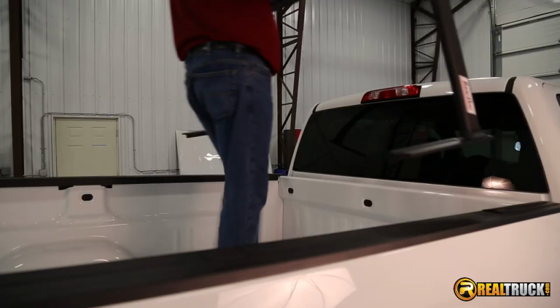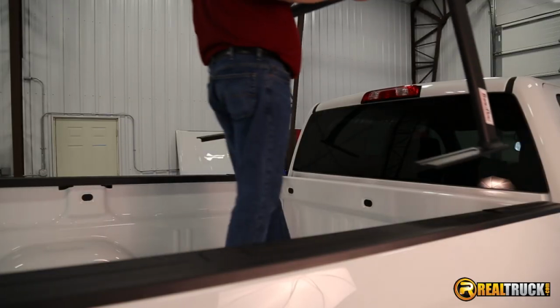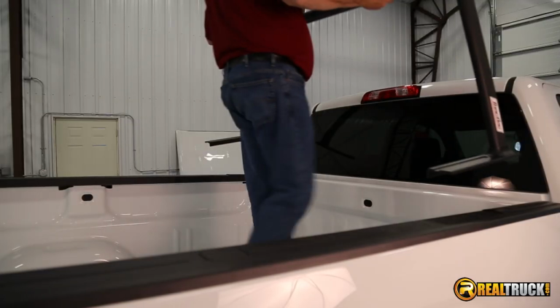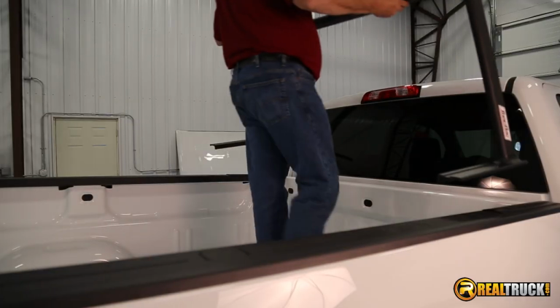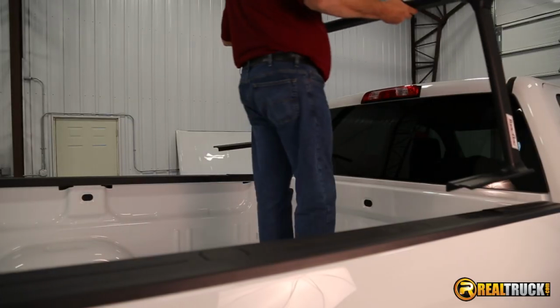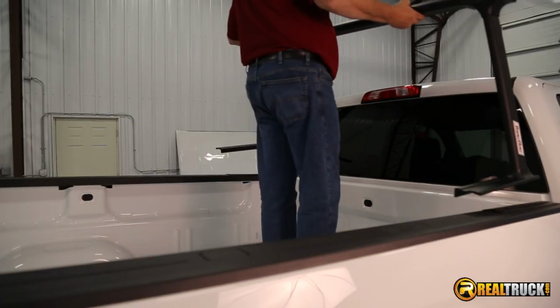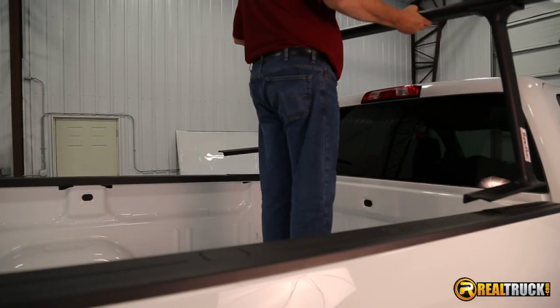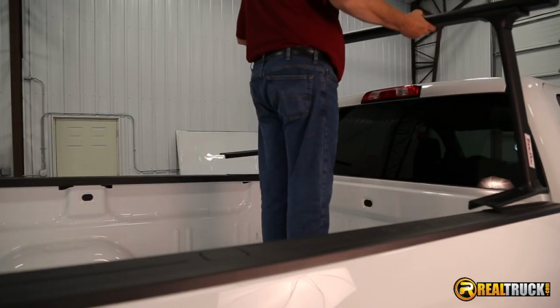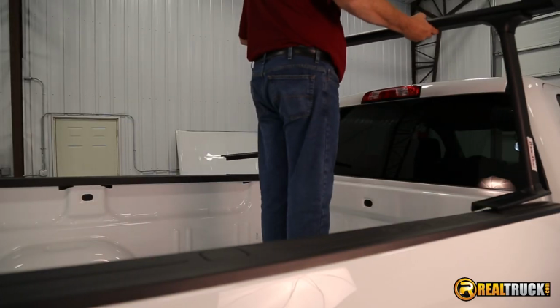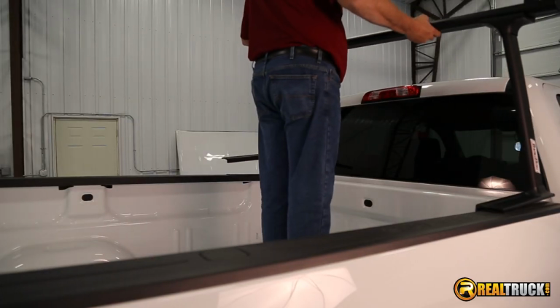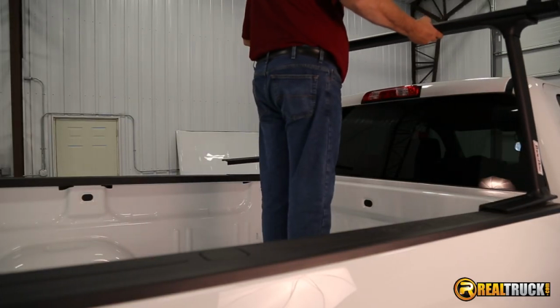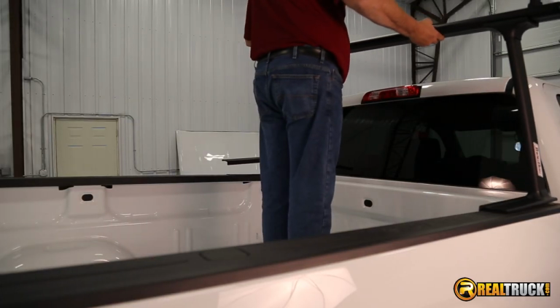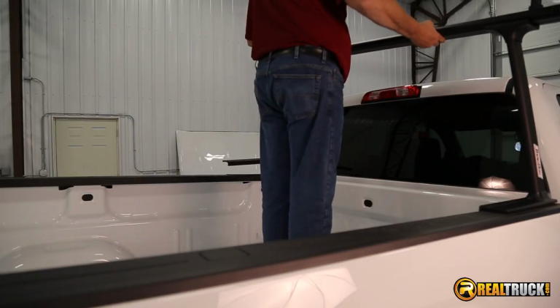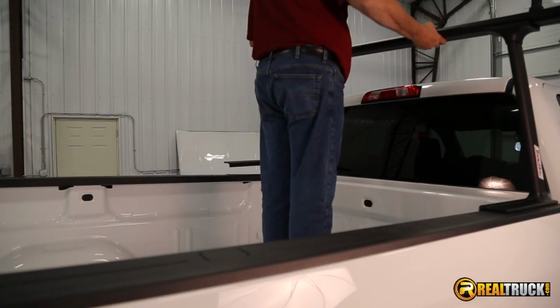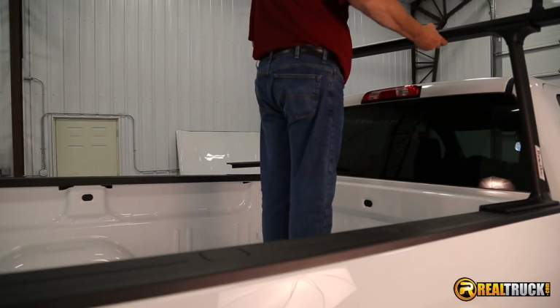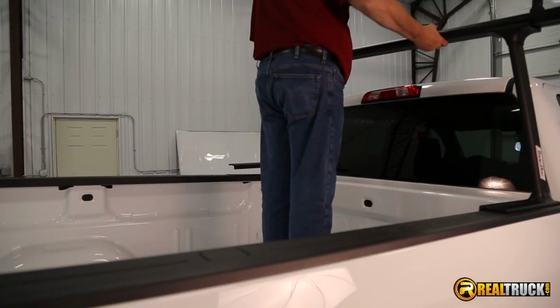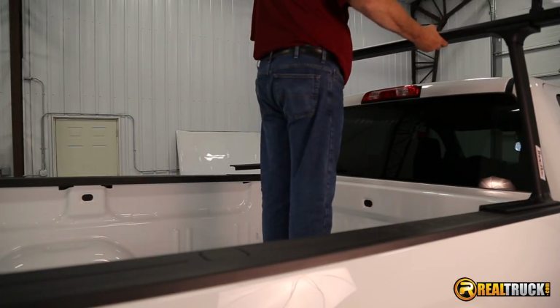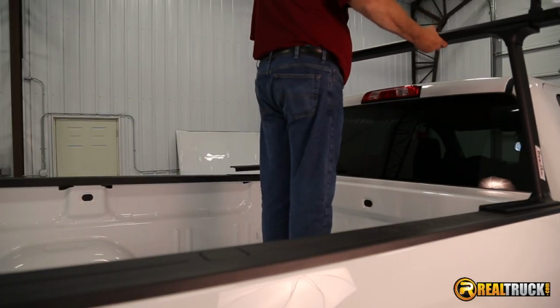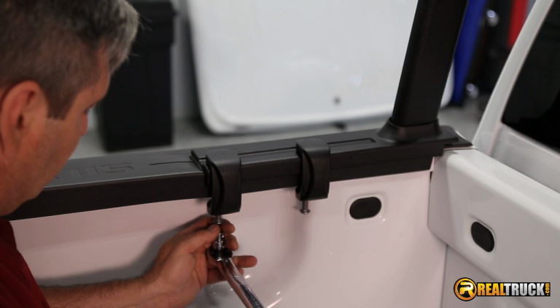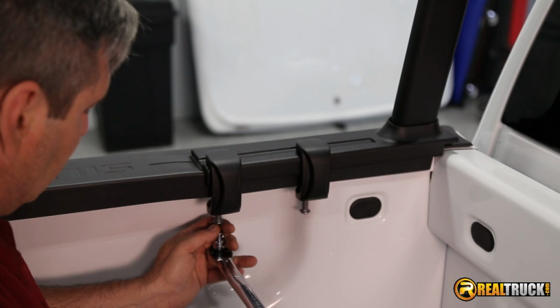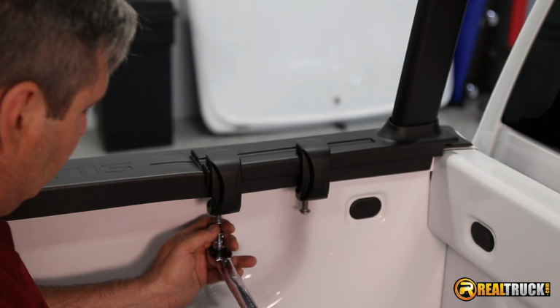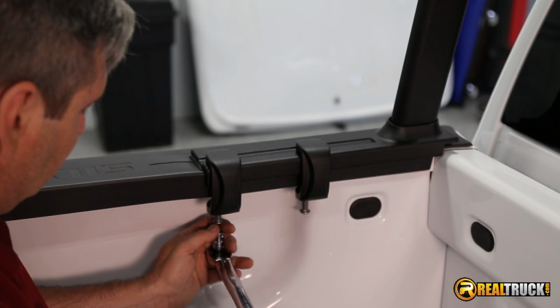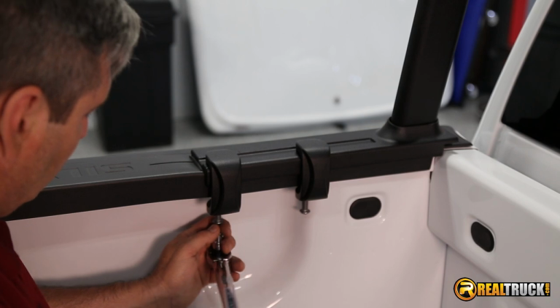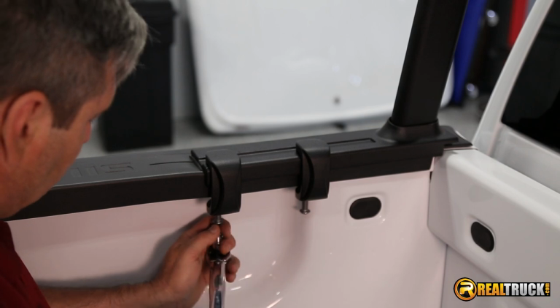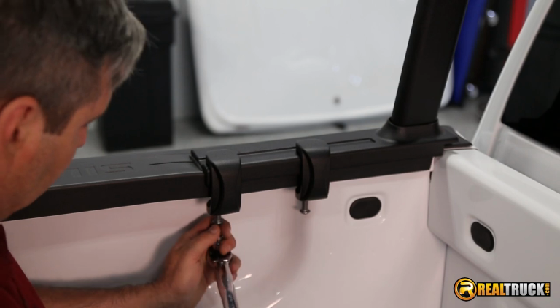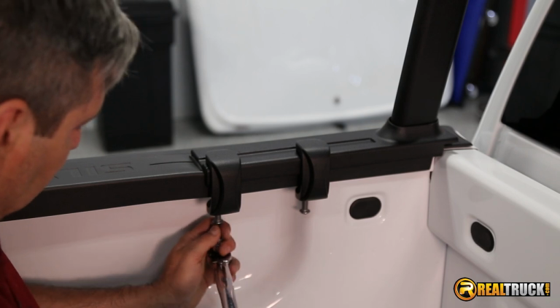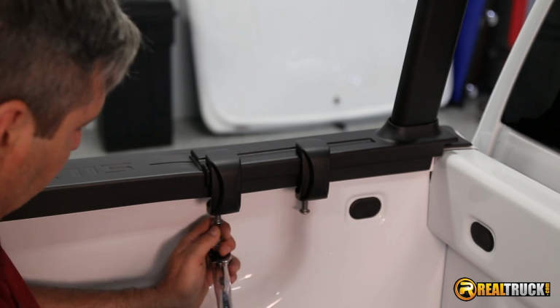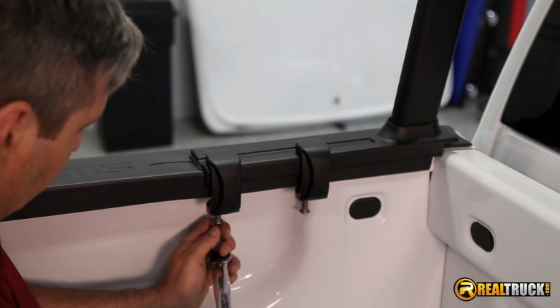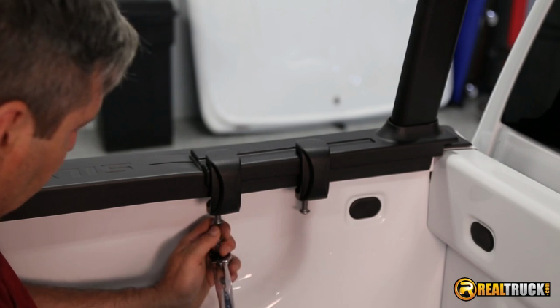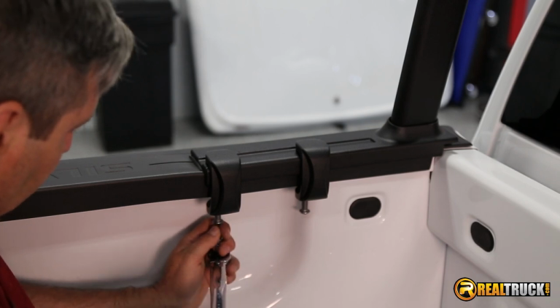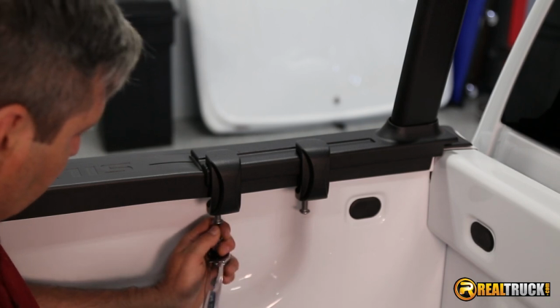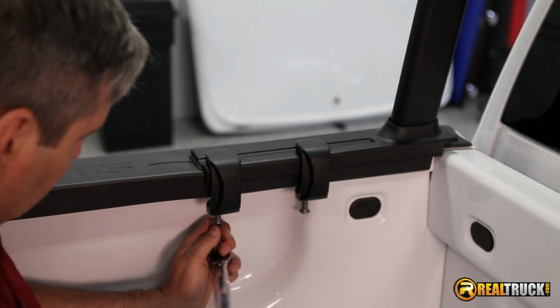Installation is simple, so you can easily install your new truck rack at home with no drilling.